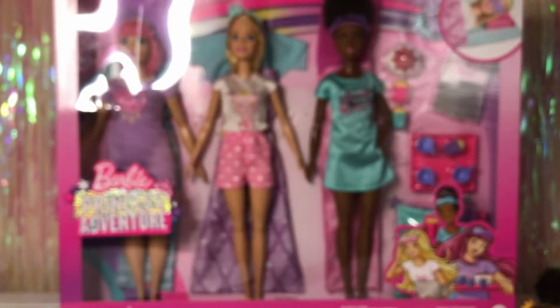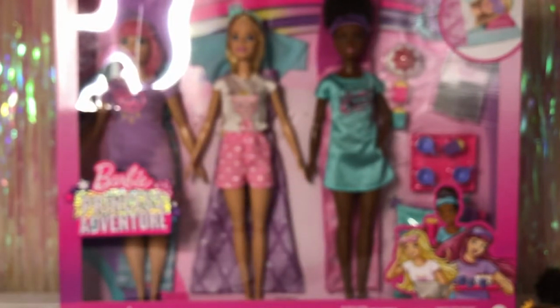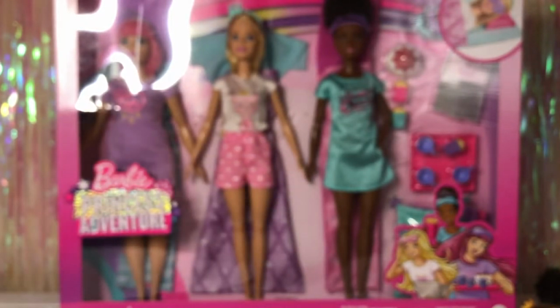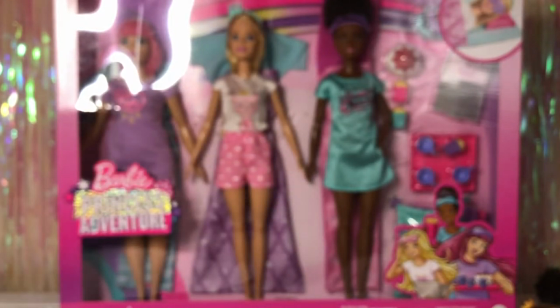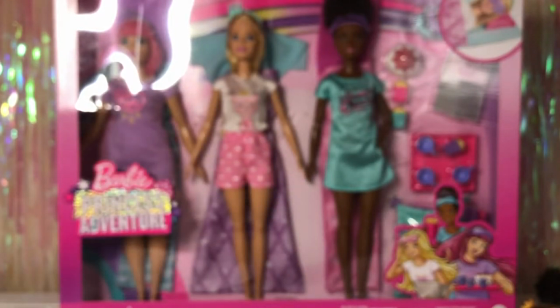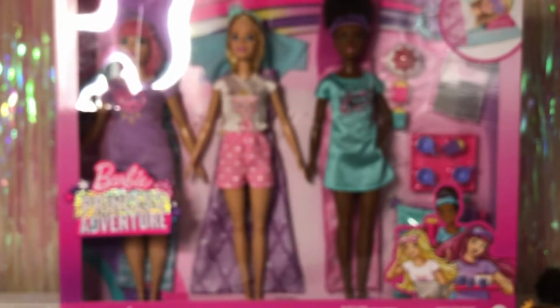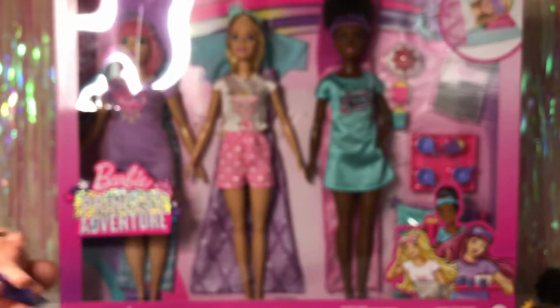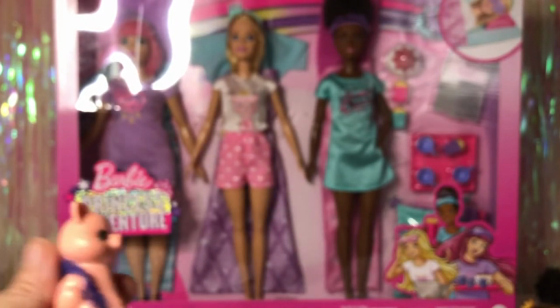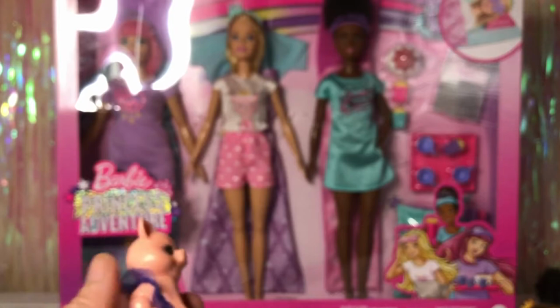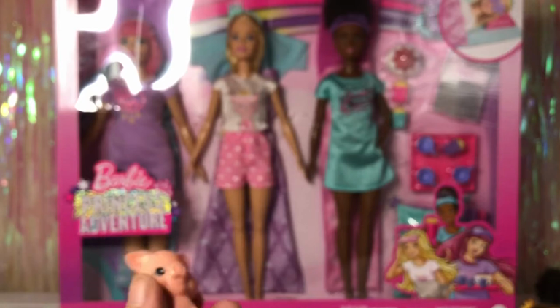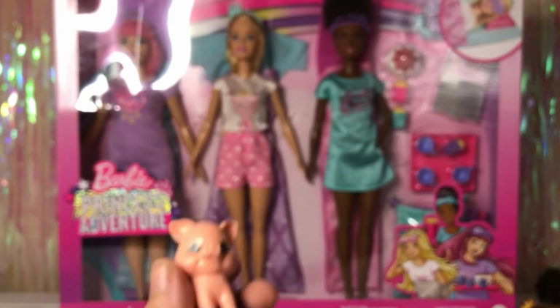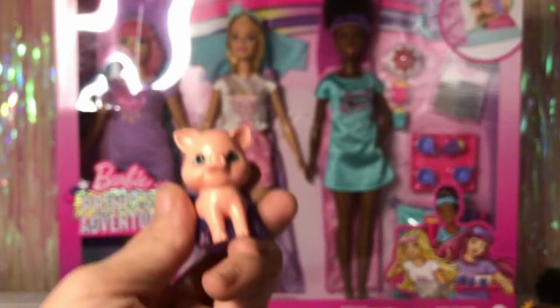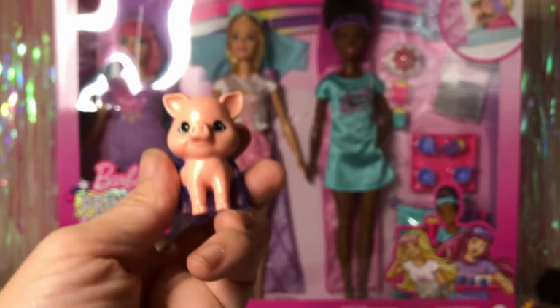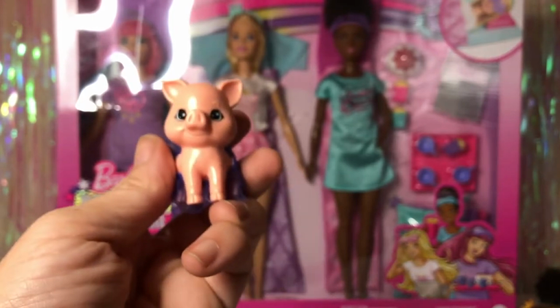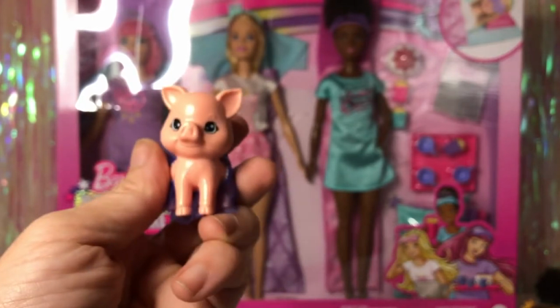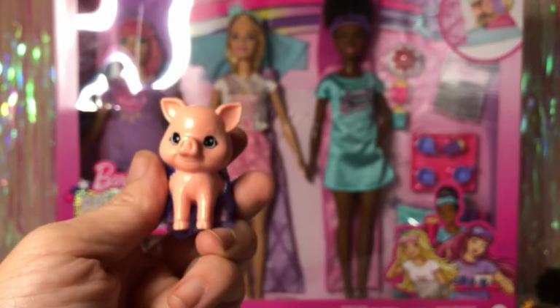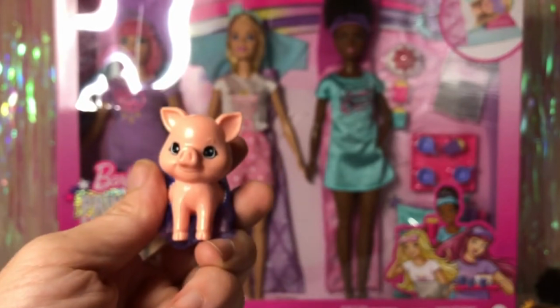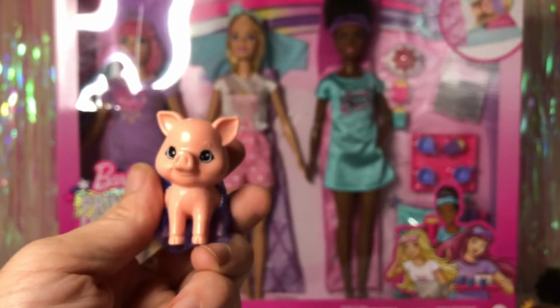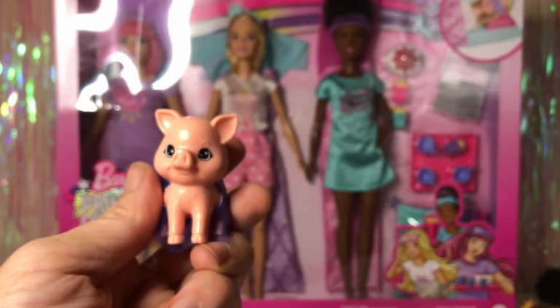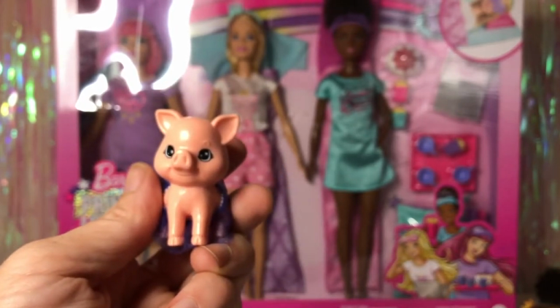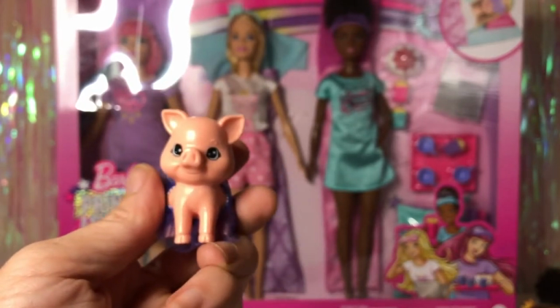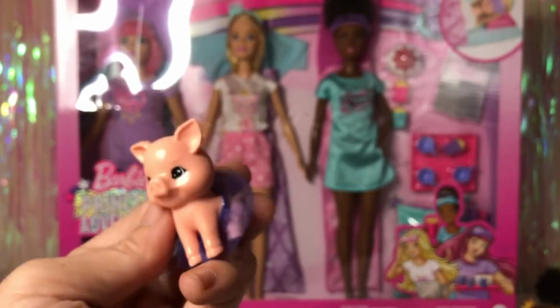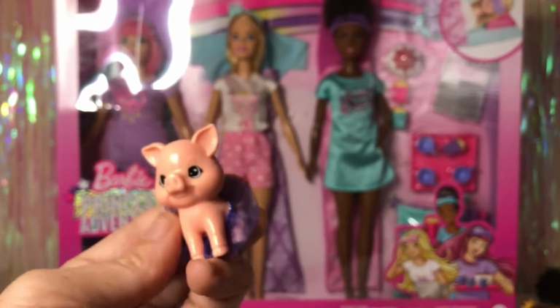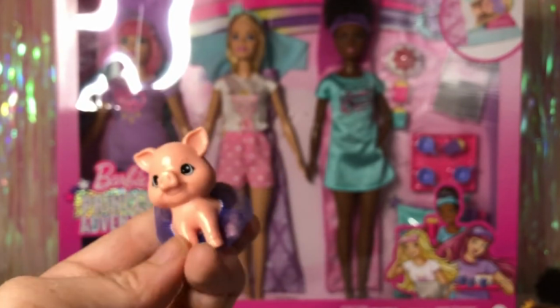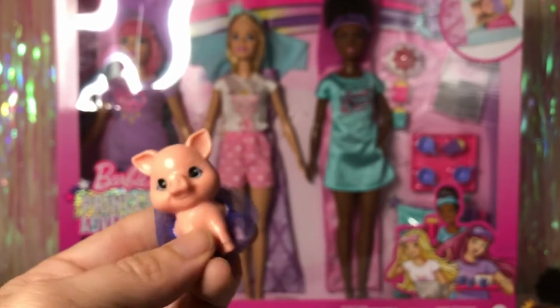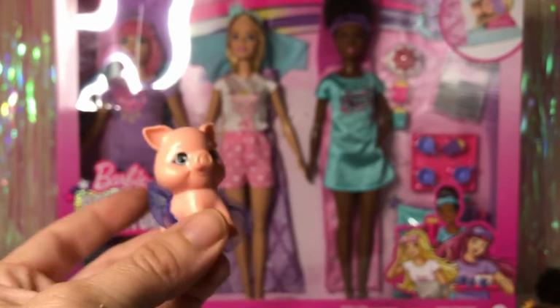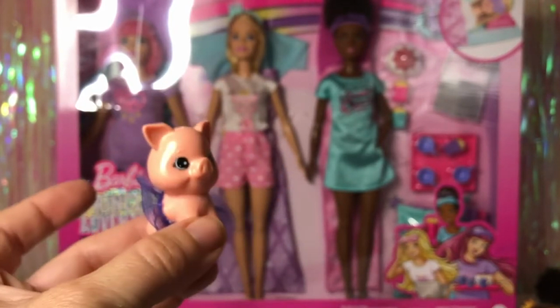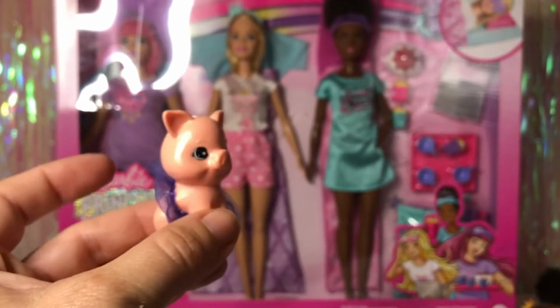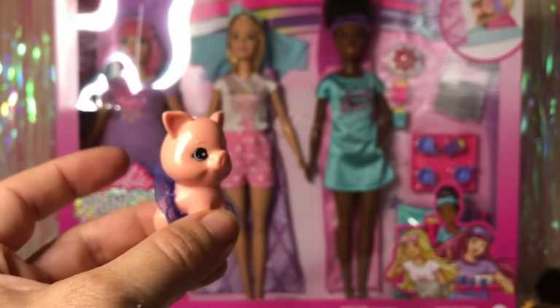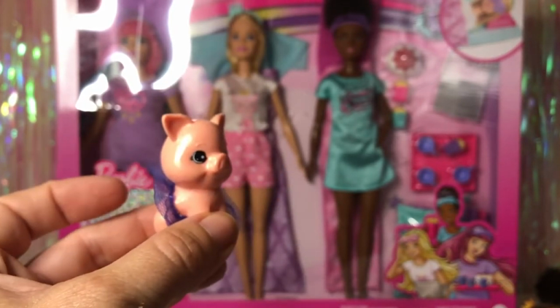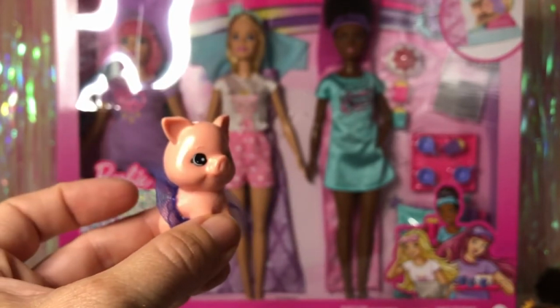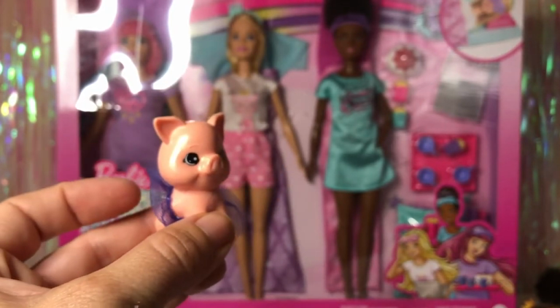Each of those three packs comes with a different pet — this first one is a pig with a little tutu on it.